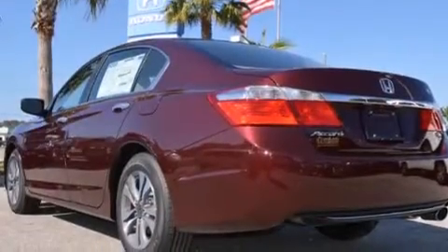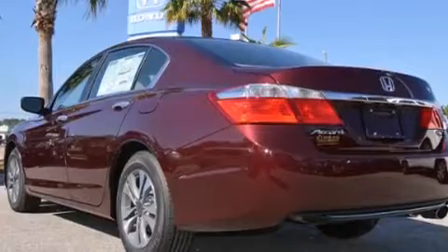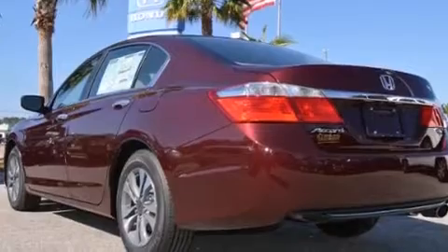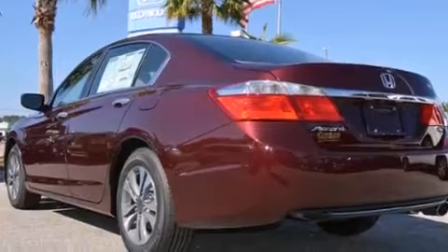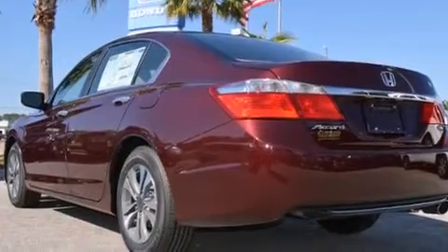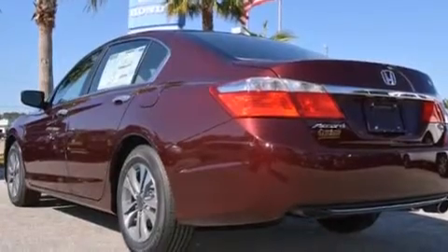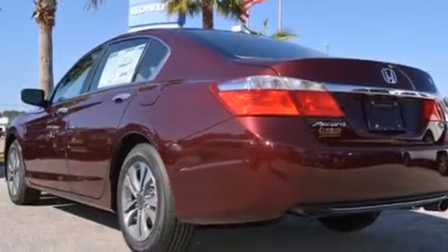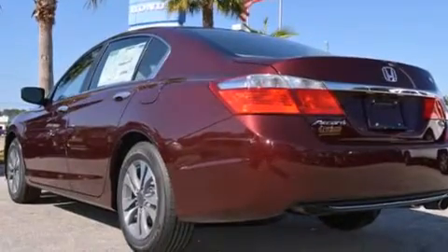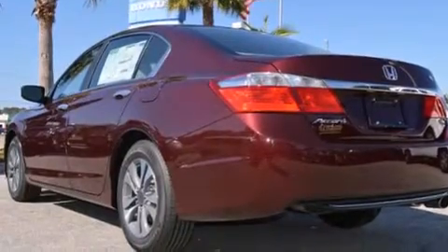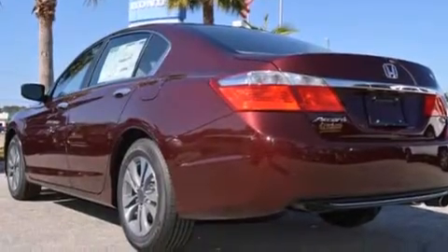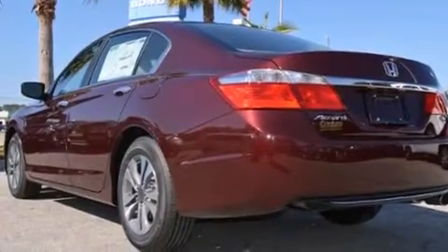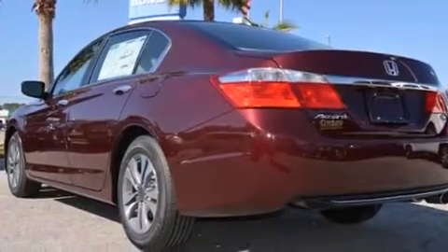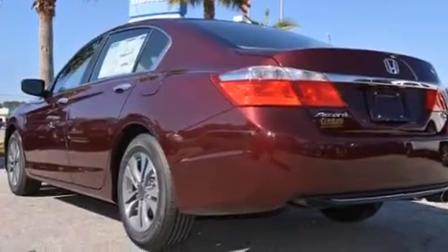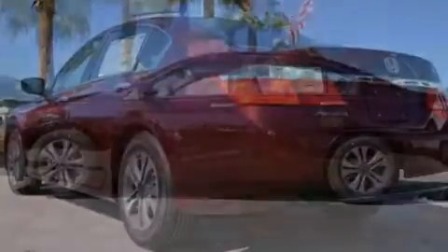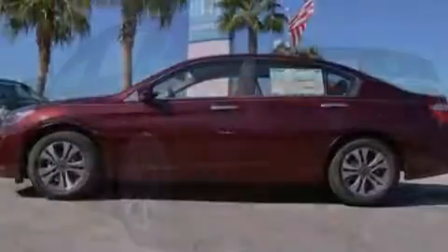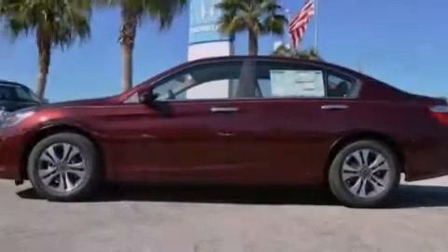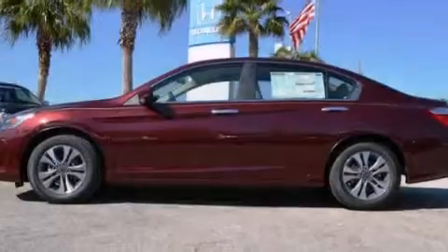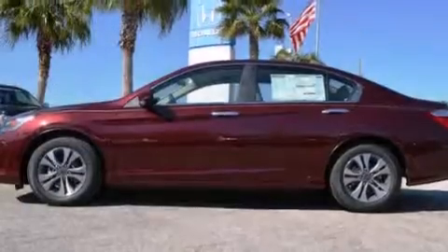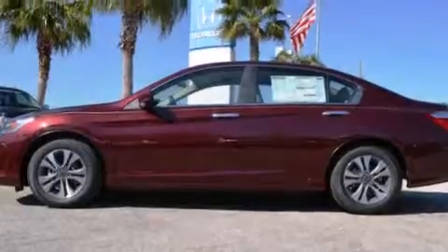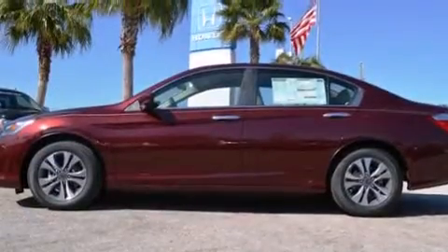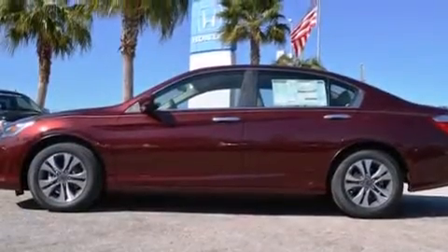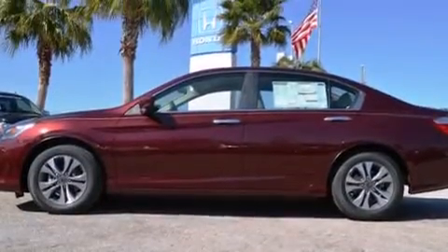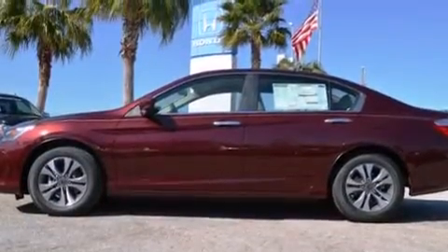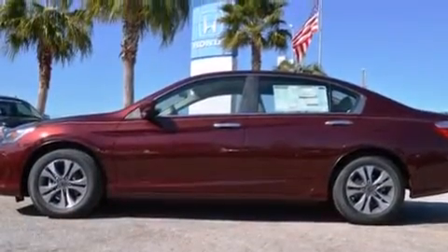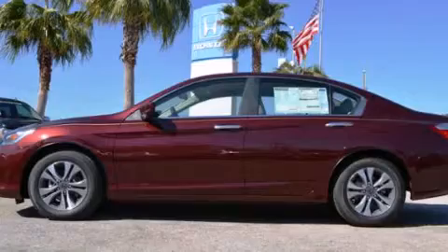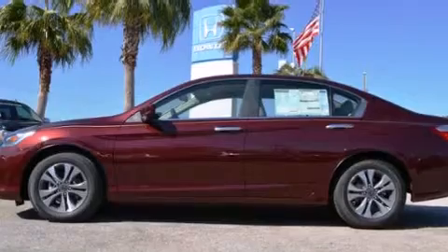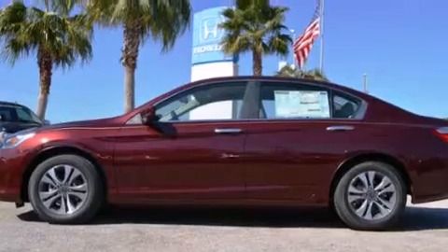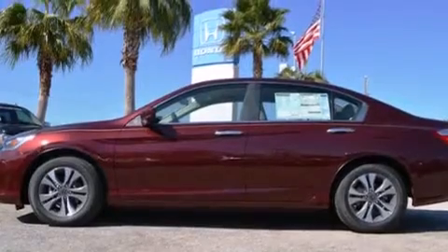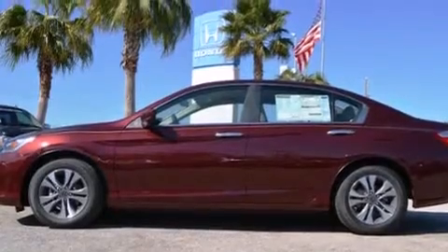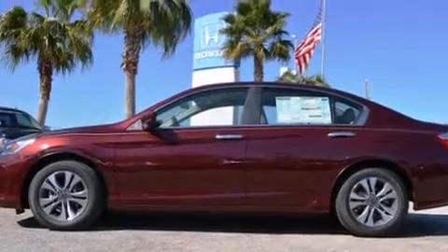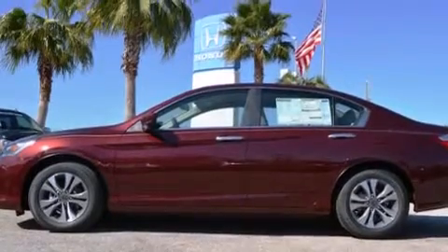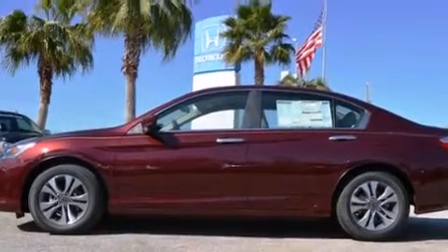Additional features include rear seat childproof door locks, air conditioning, cruise control, full power accessories, and a backup camera.